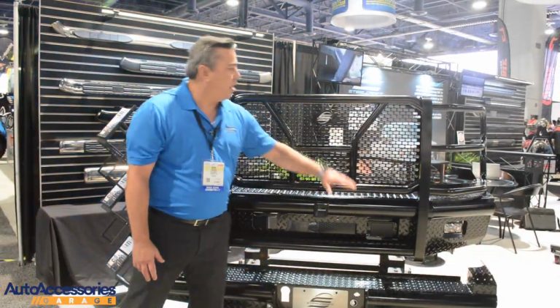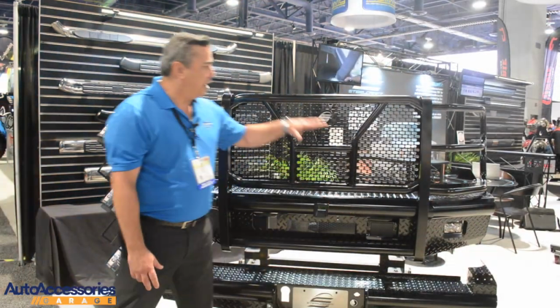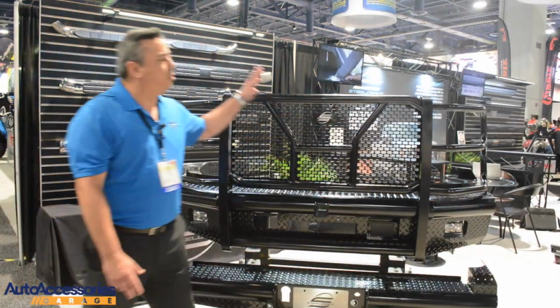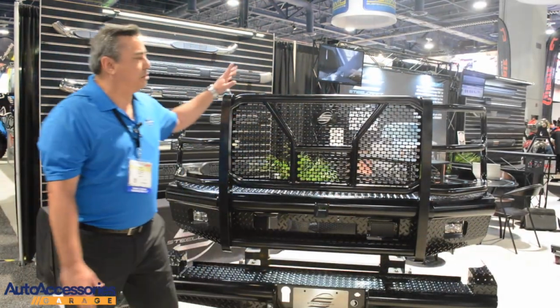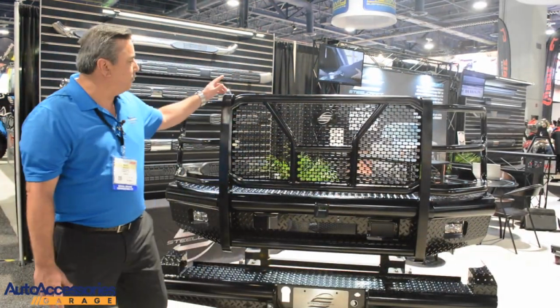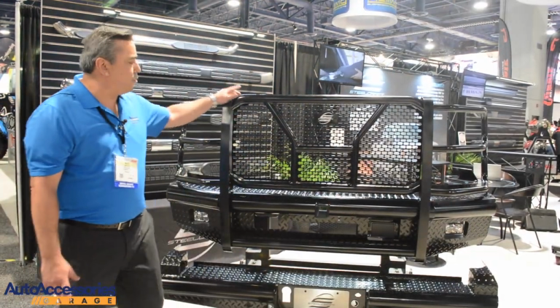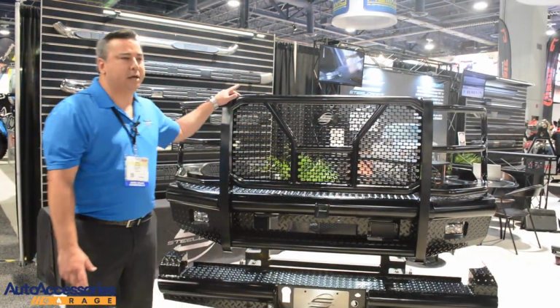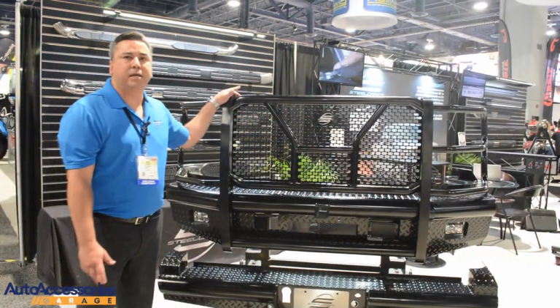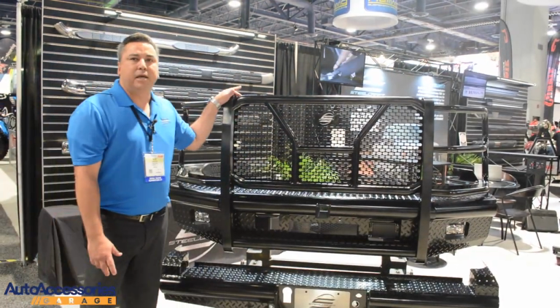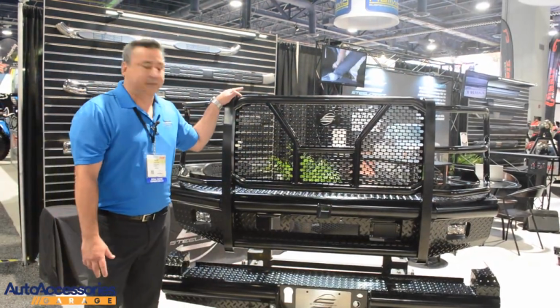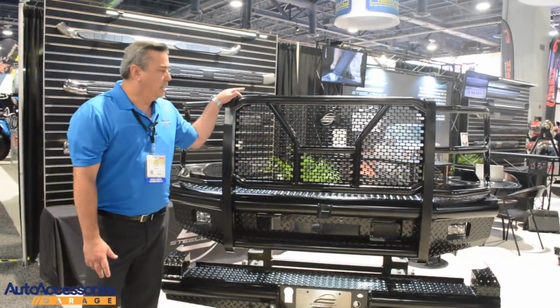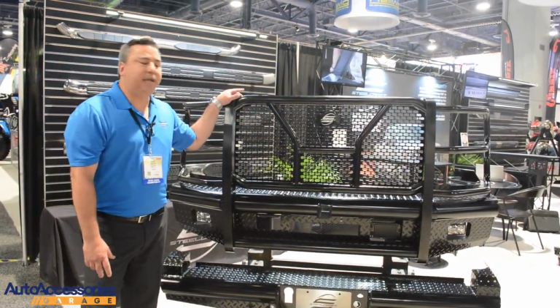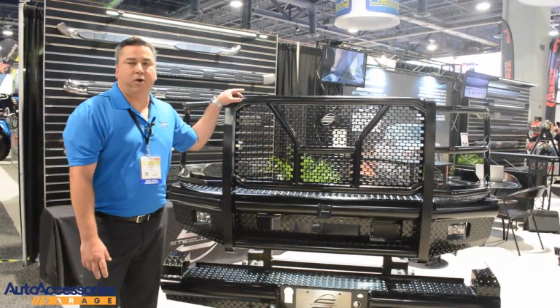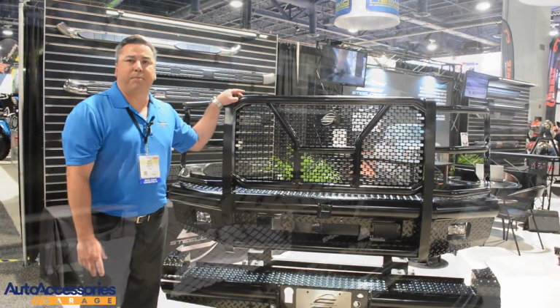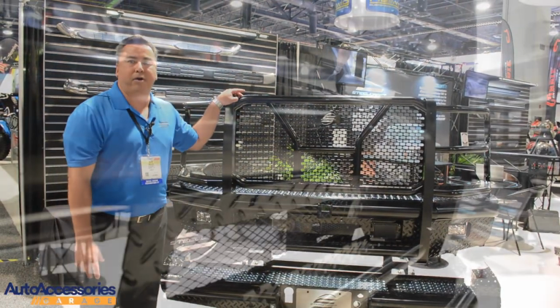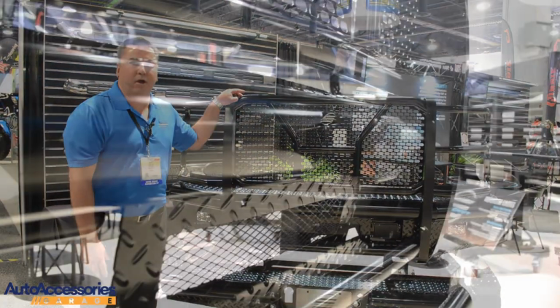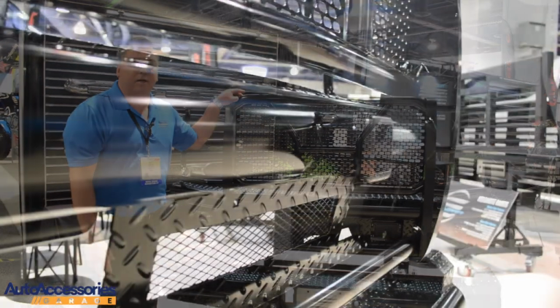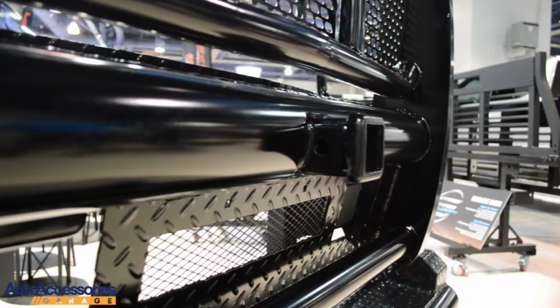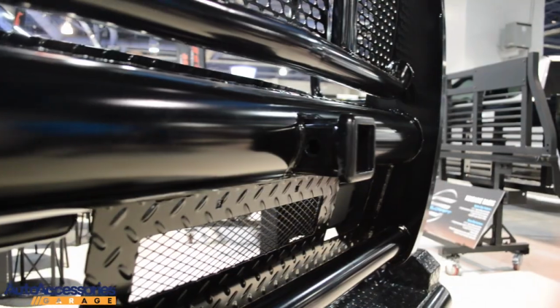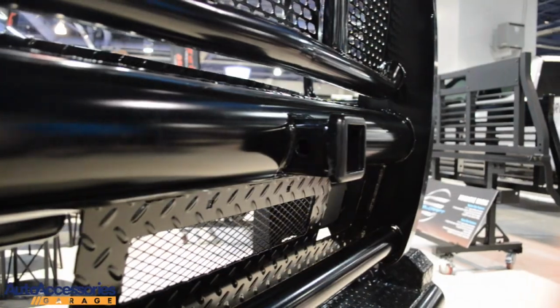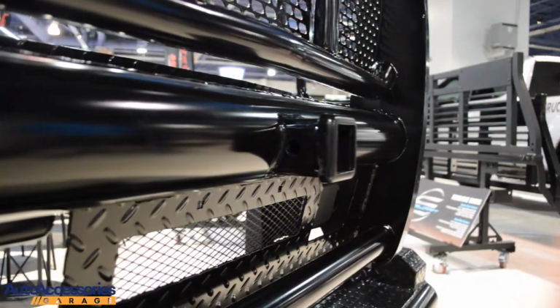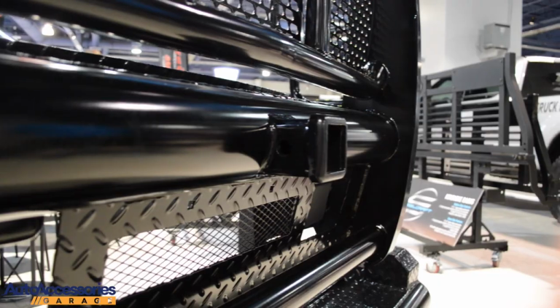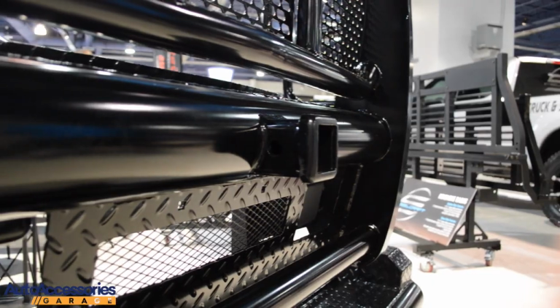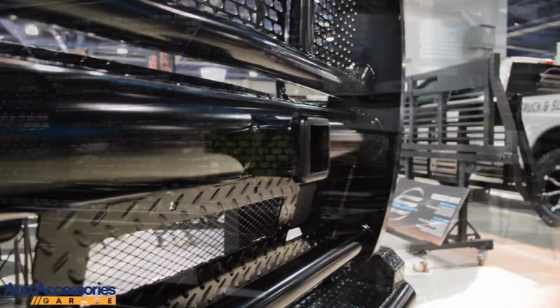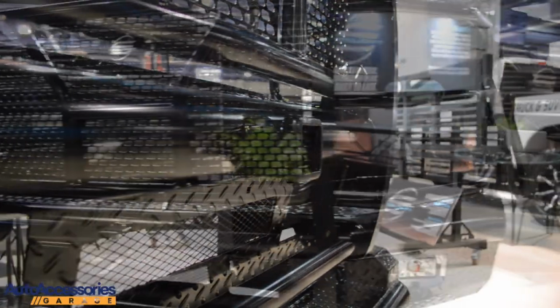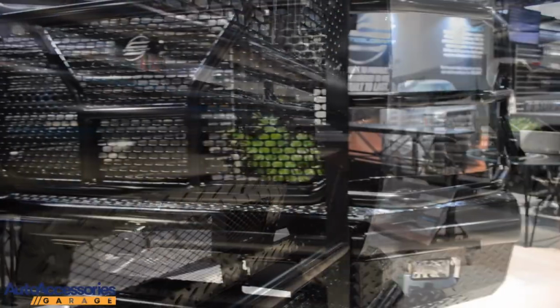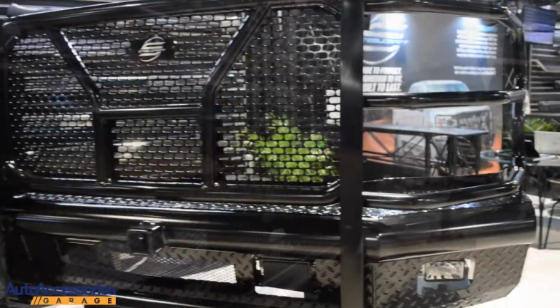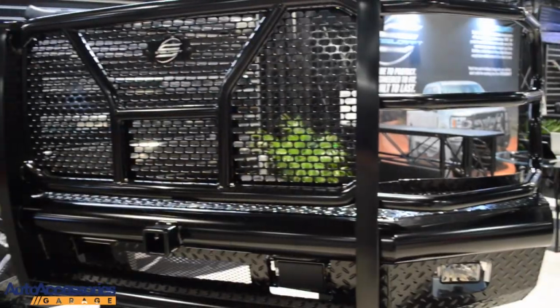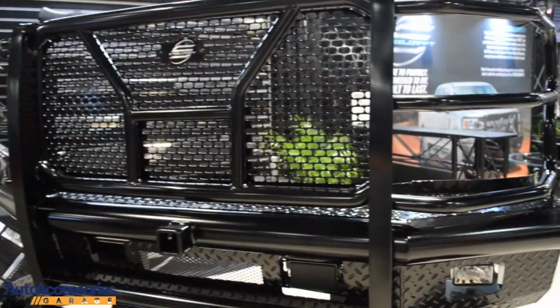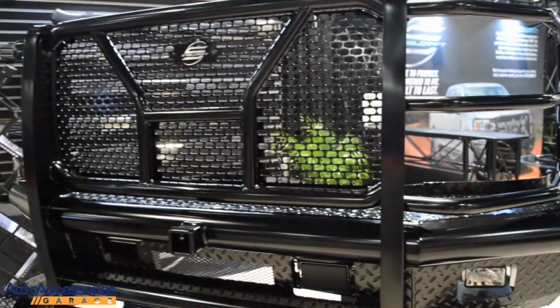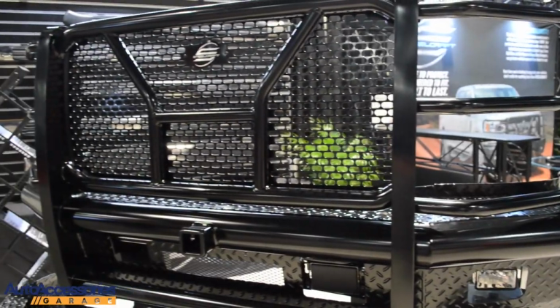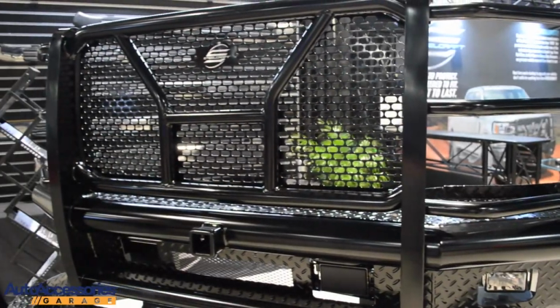As always, all of our product is E-coated and powder-coated and we have one of the longest warranties on the market, which is a two-year warranty.